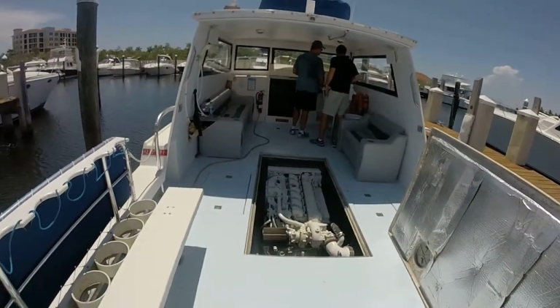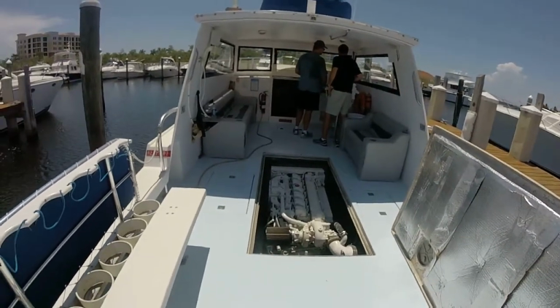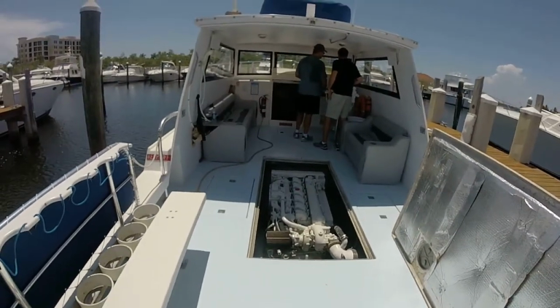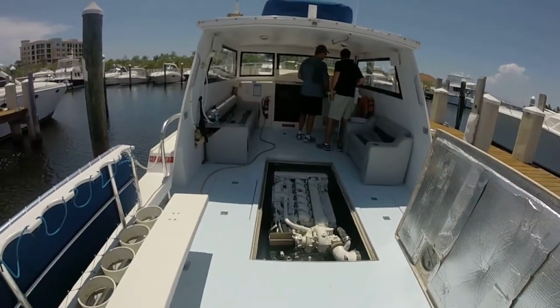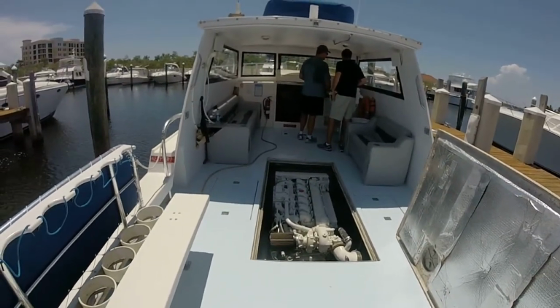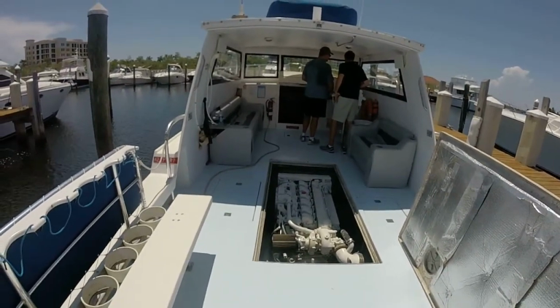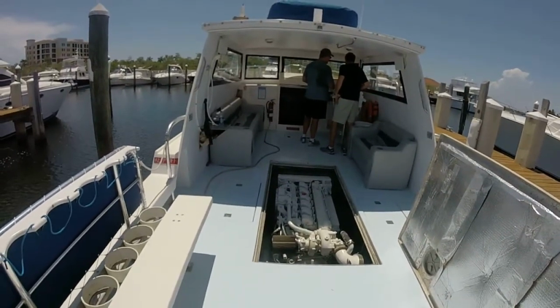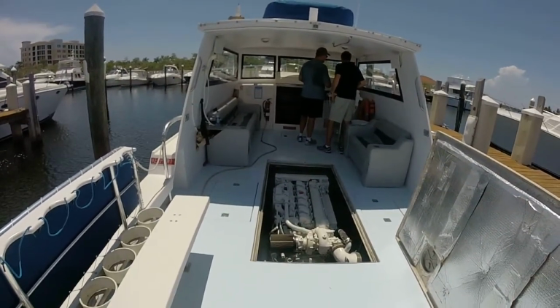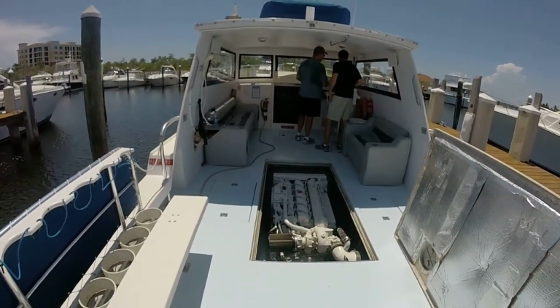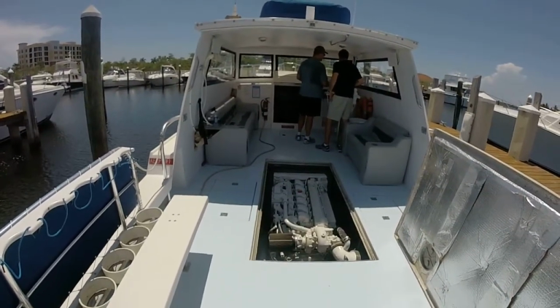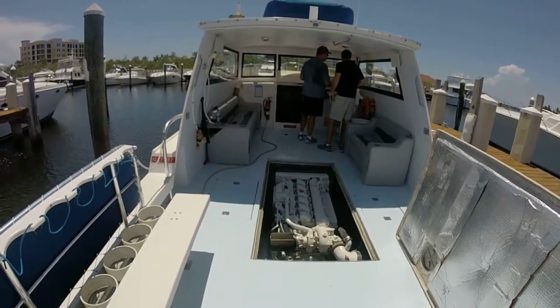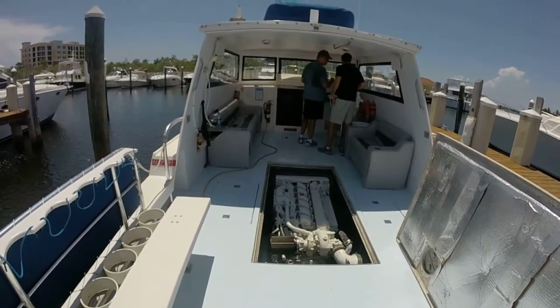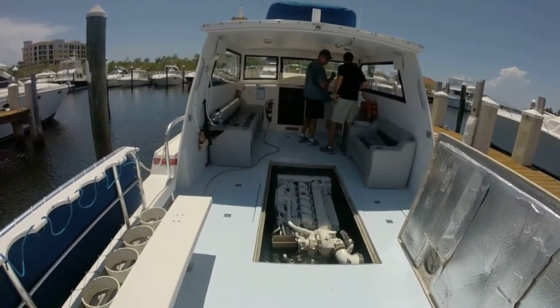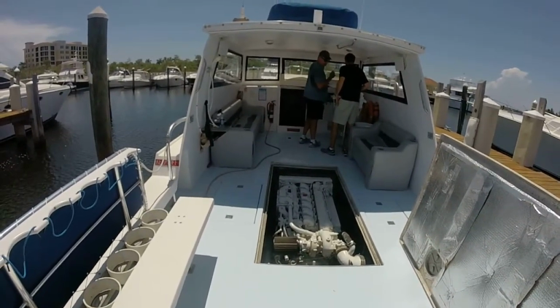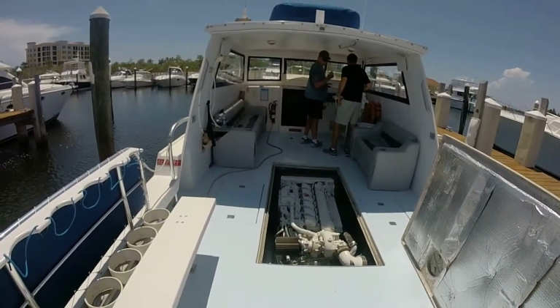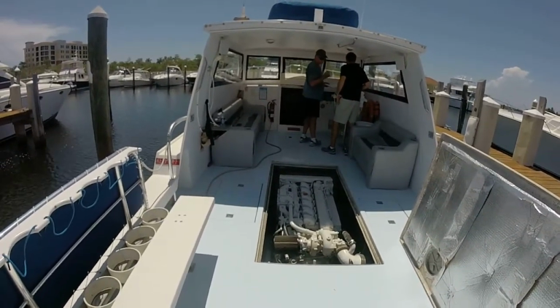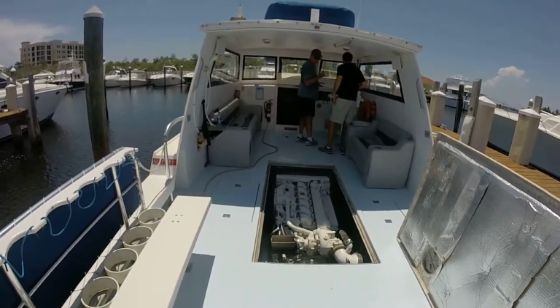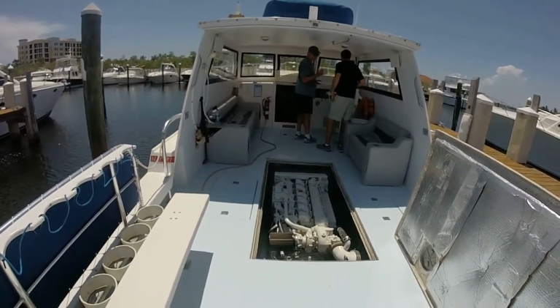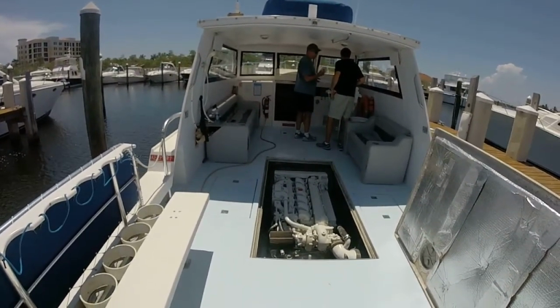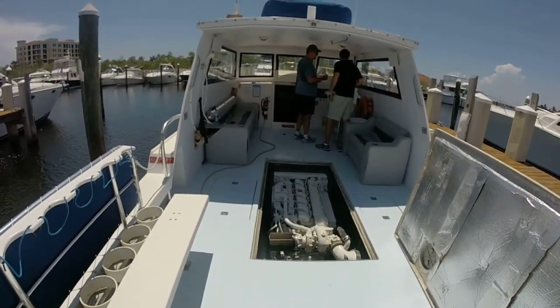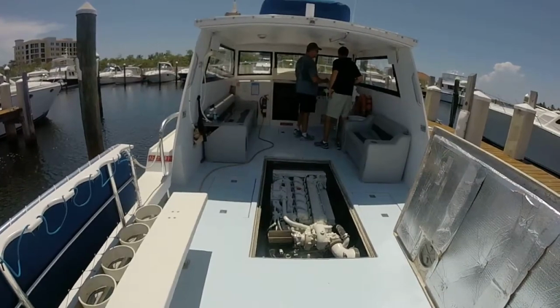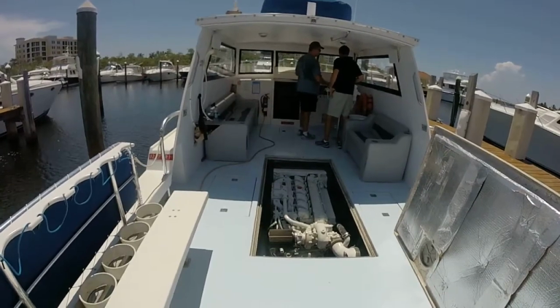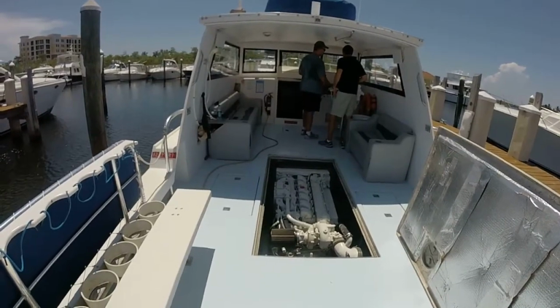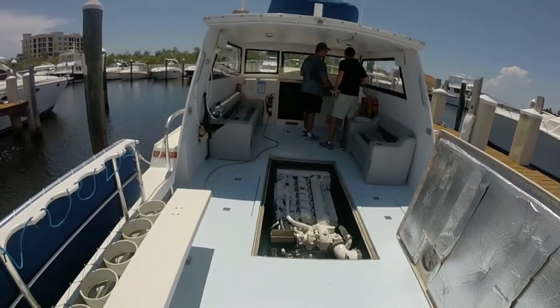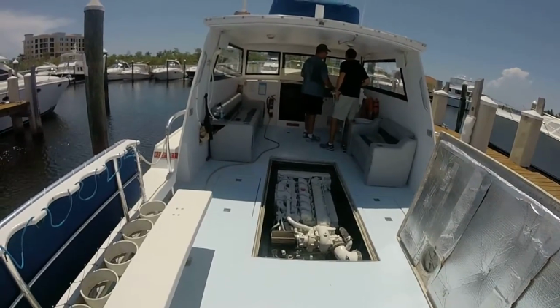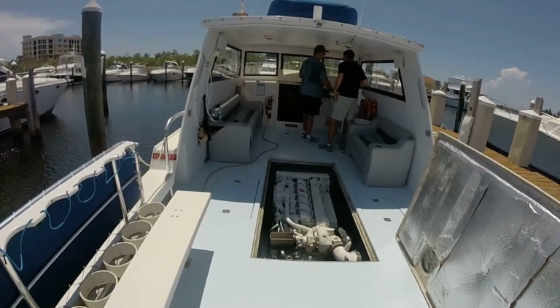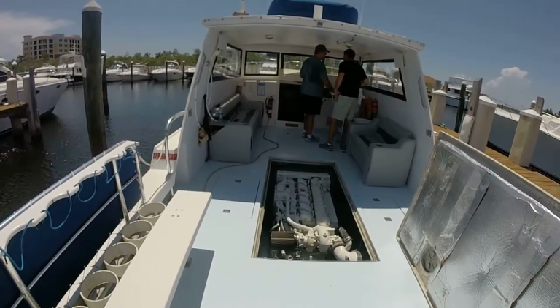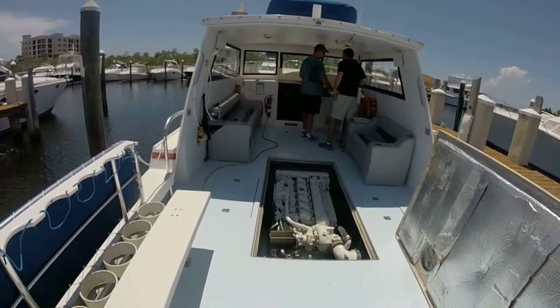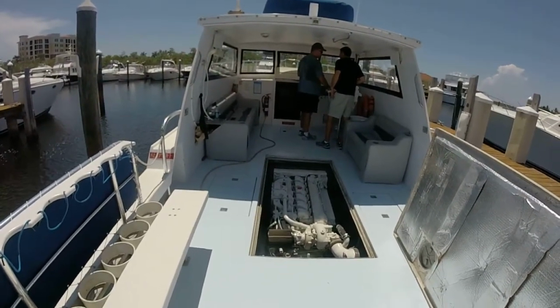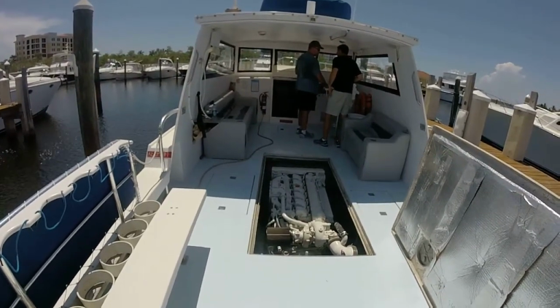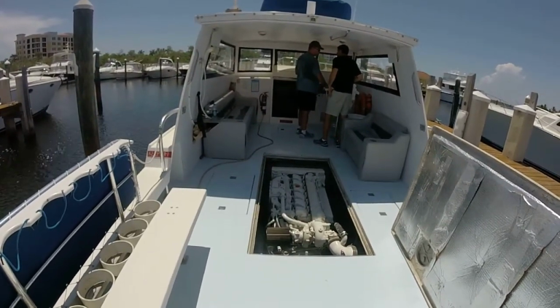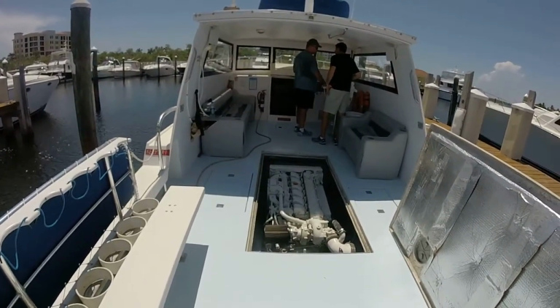Boy, do we used to kill them out there — albacore, bluefin, yellowfin, big eye tuna, and occasionally get caught up in the skipjack.